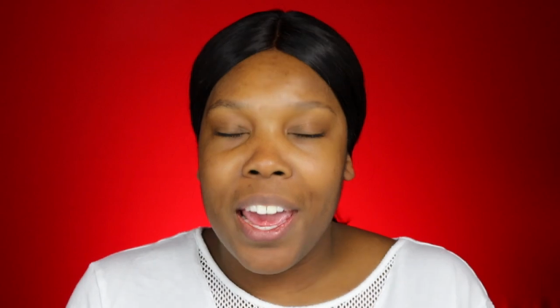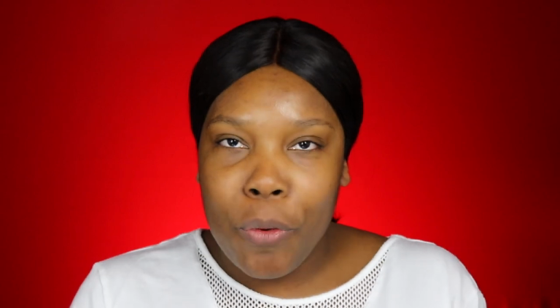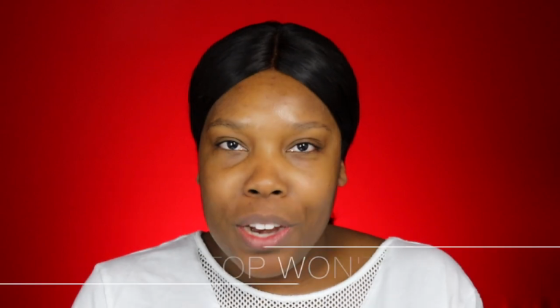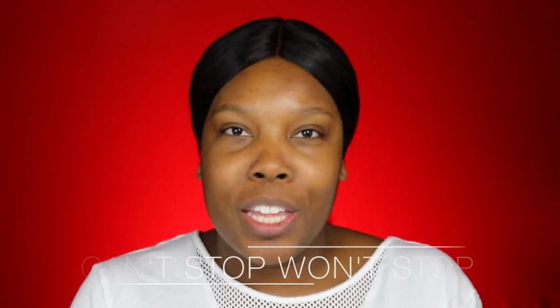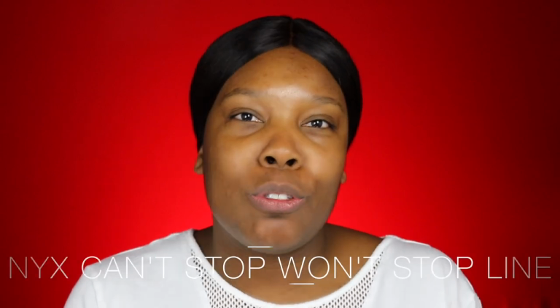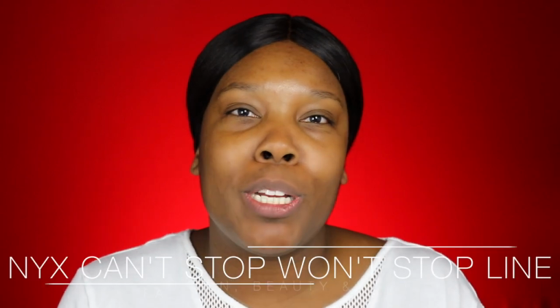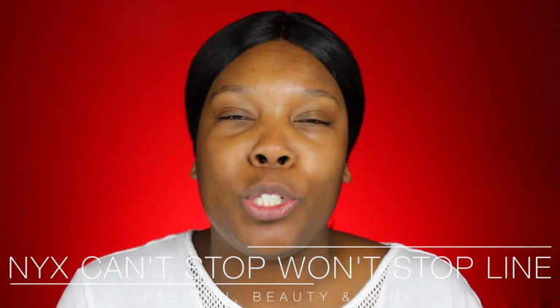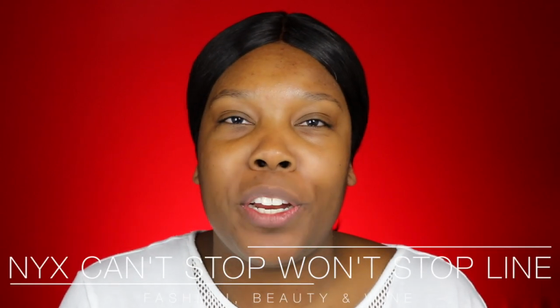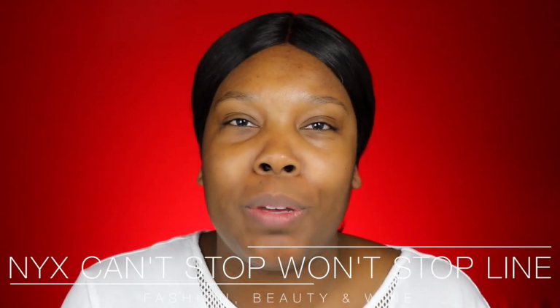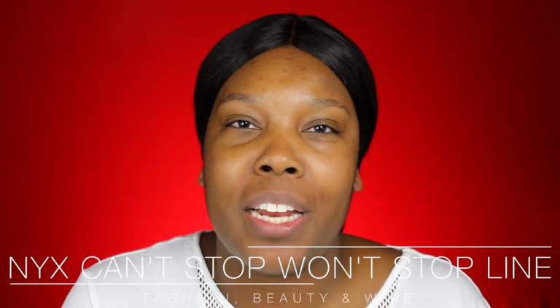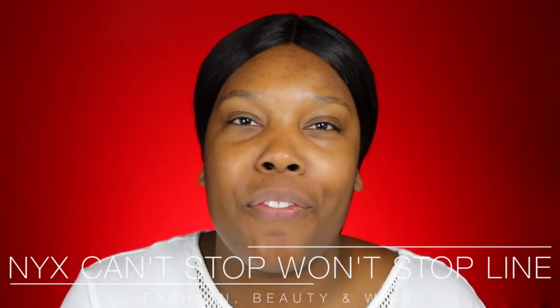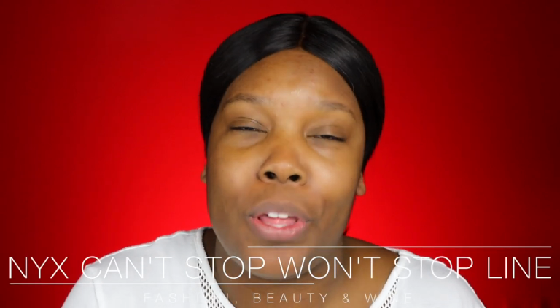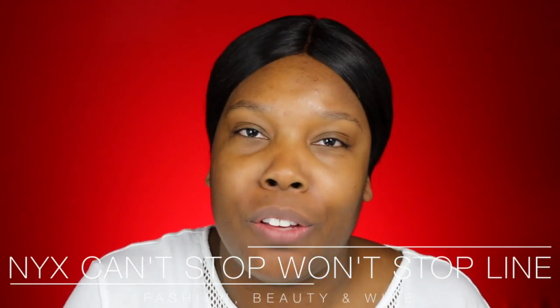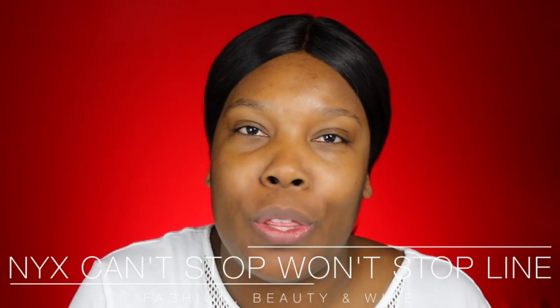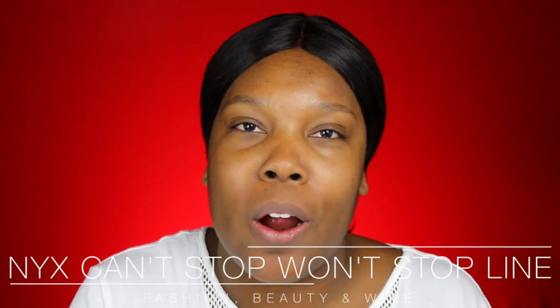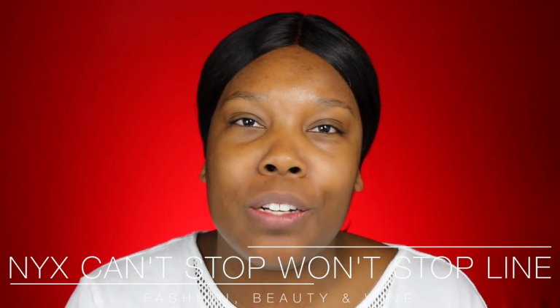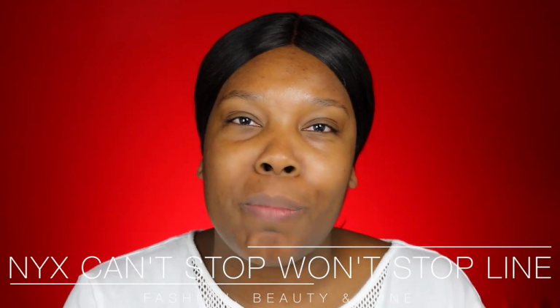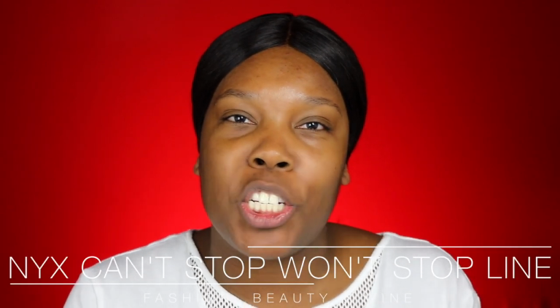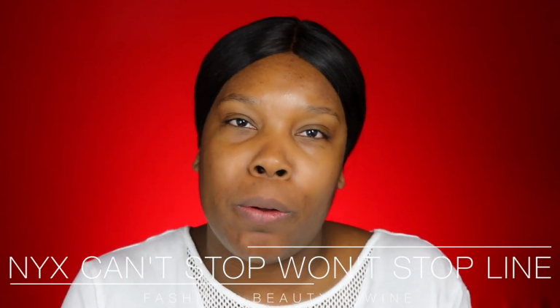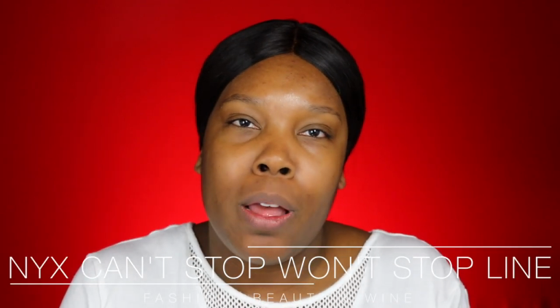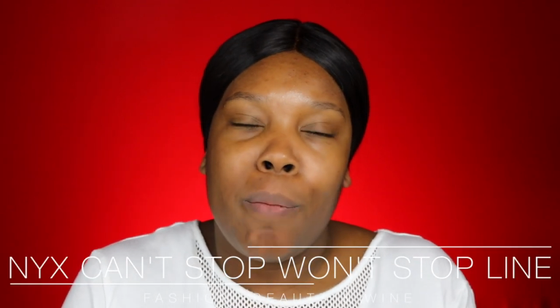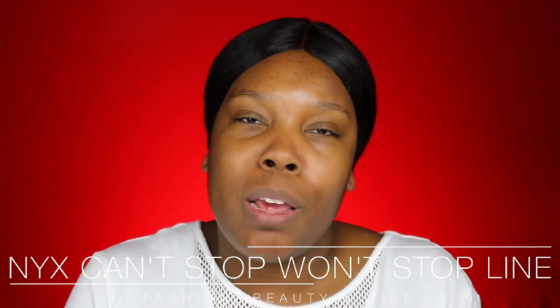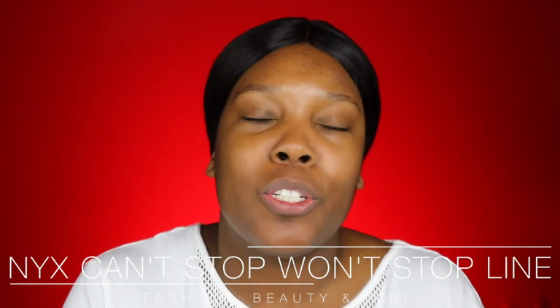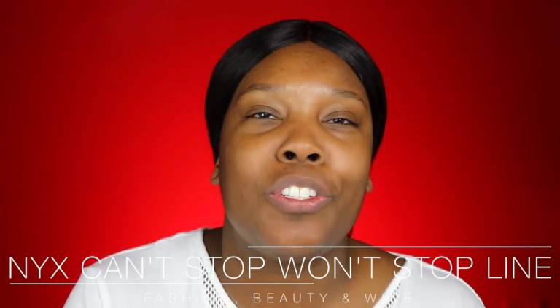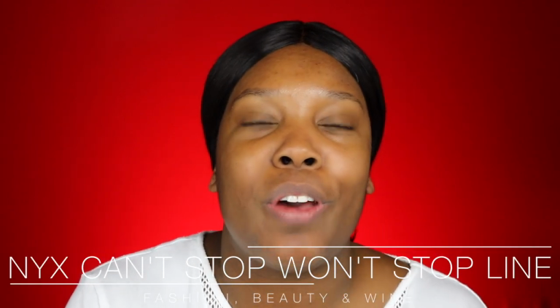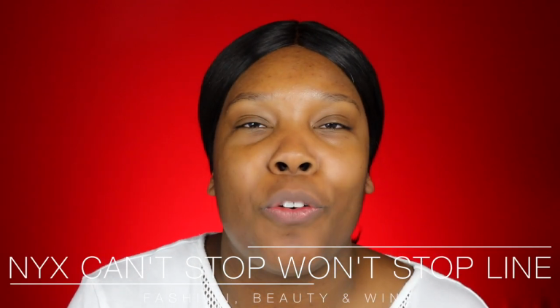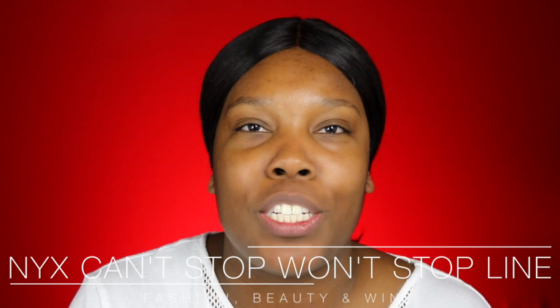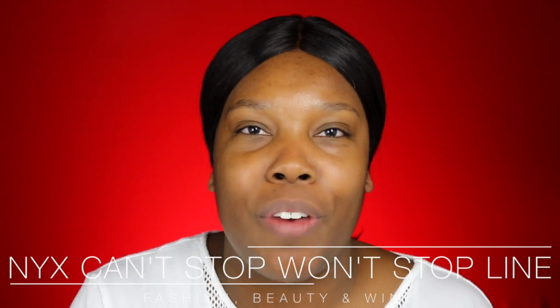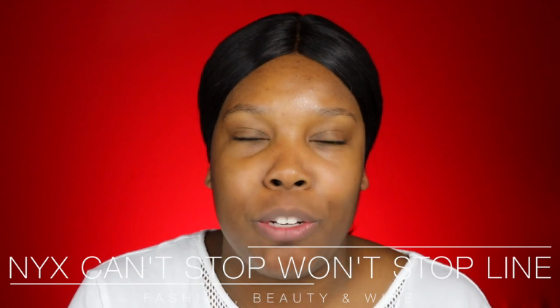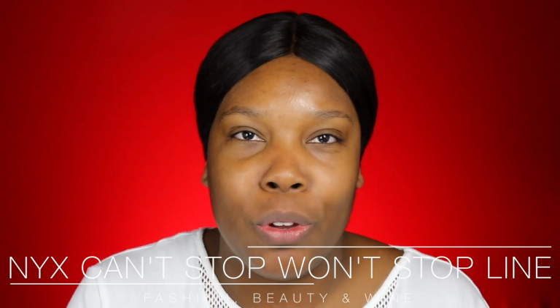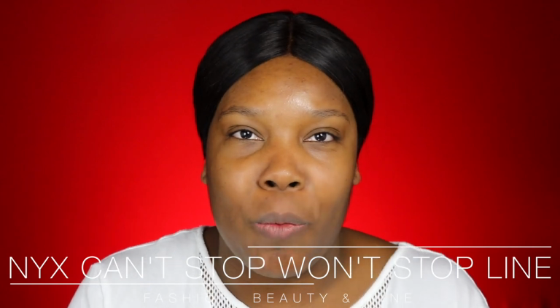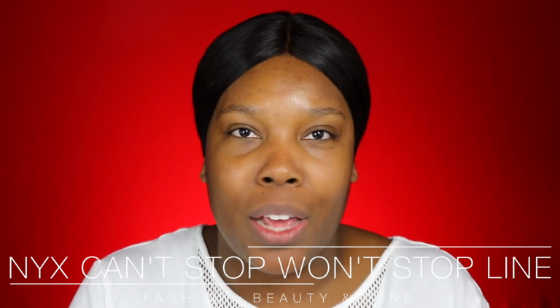Hey everyone, thank you so much for joining me today. For those of you that are new to my channel, my name is Crystal and you're watching Fashion, Beauty, and Wine.